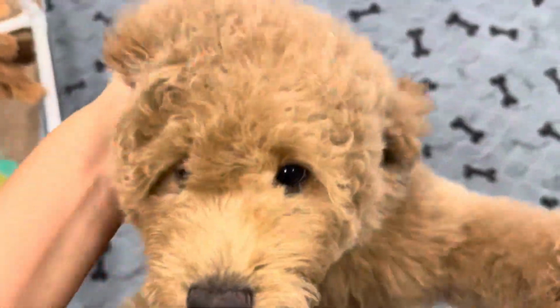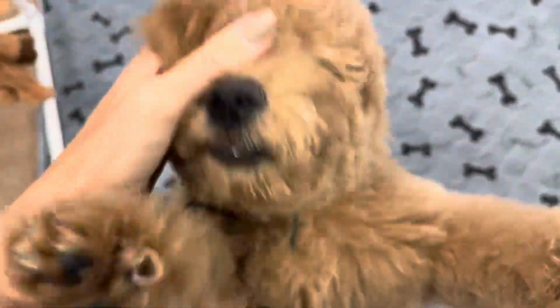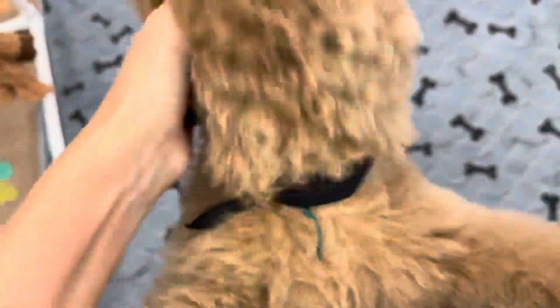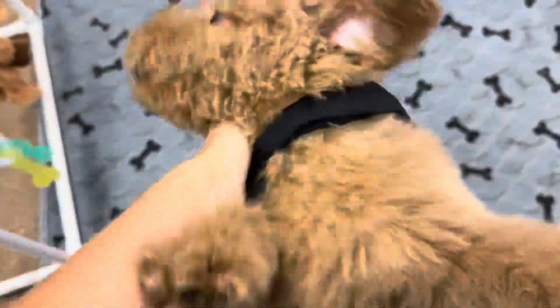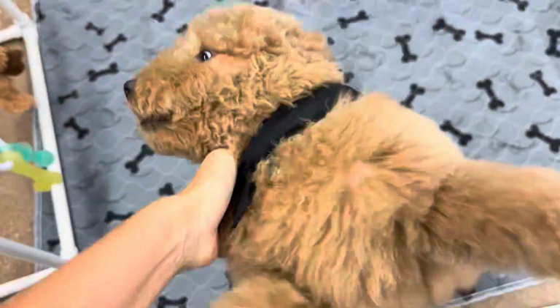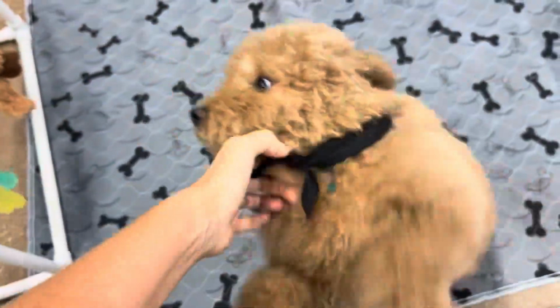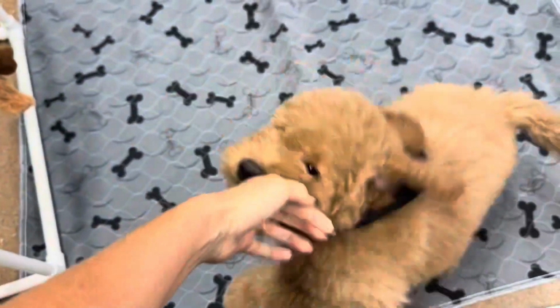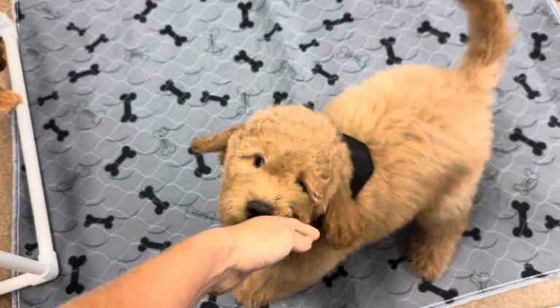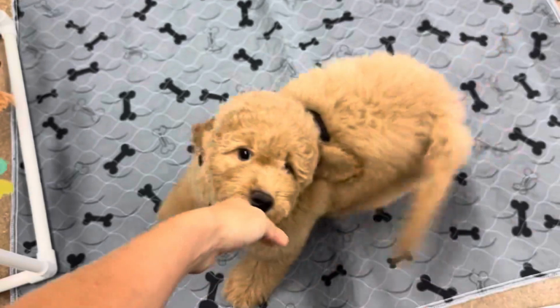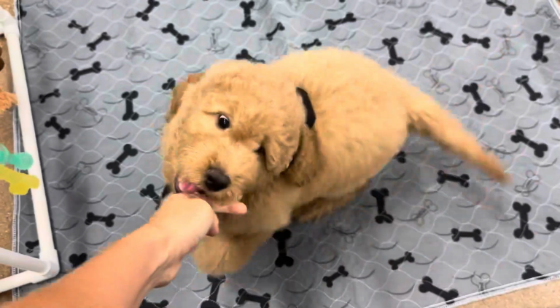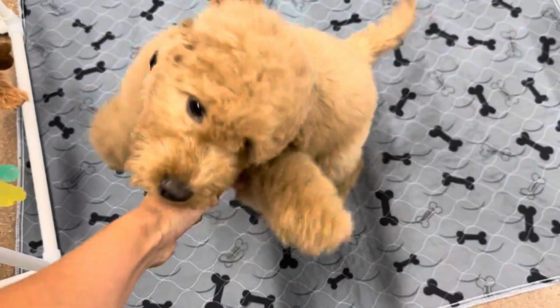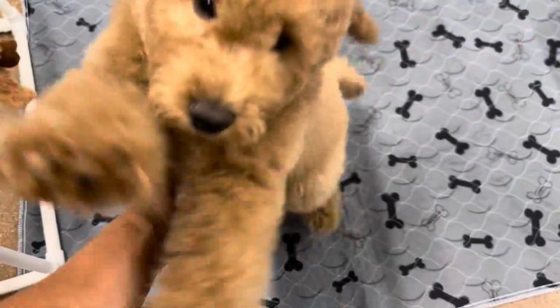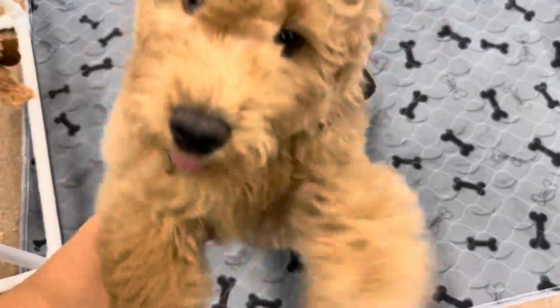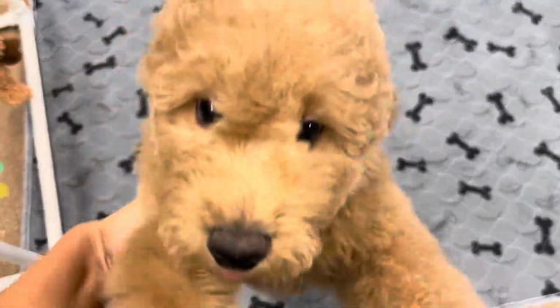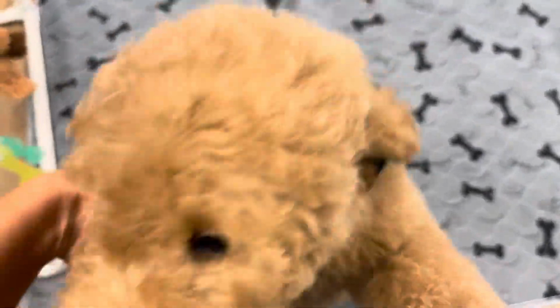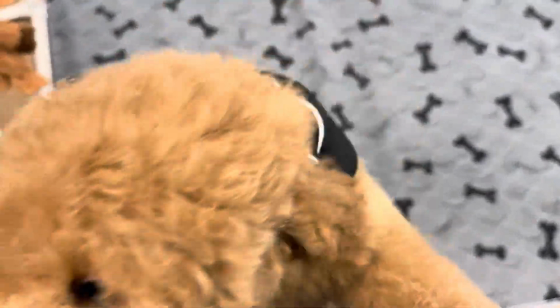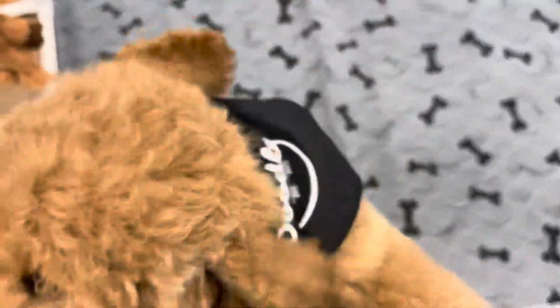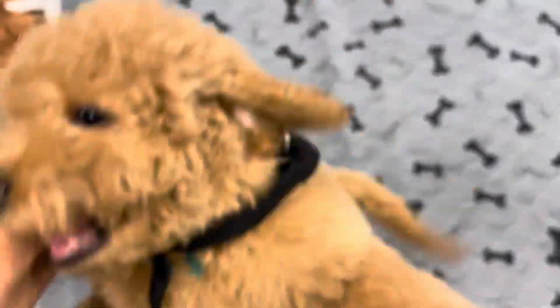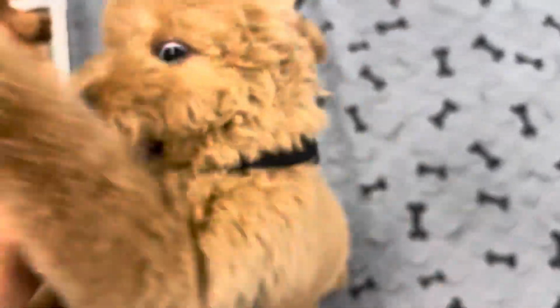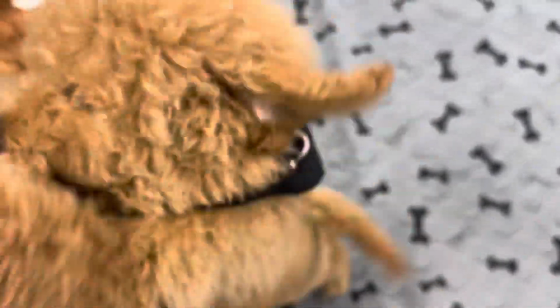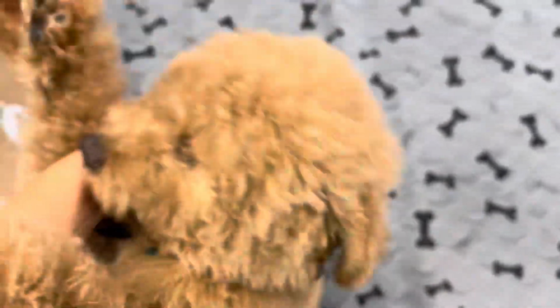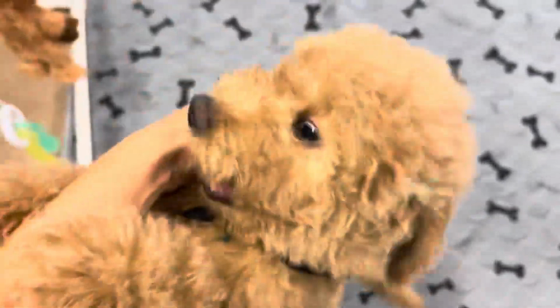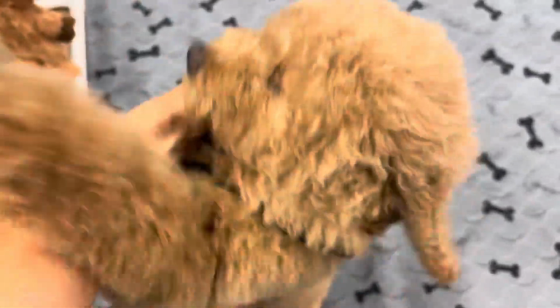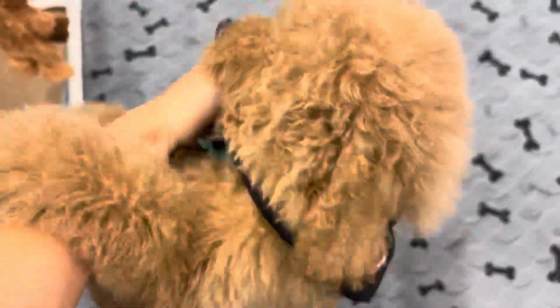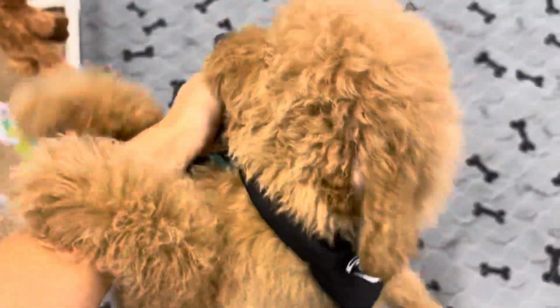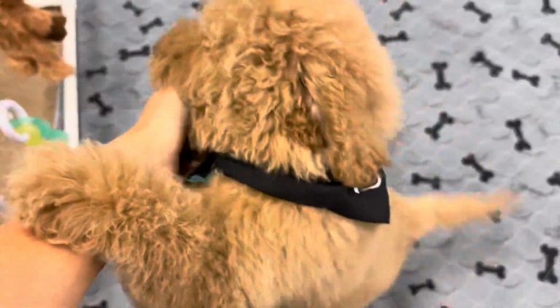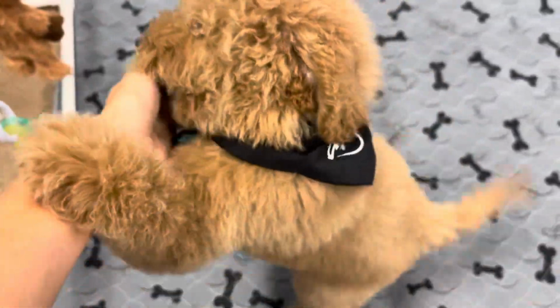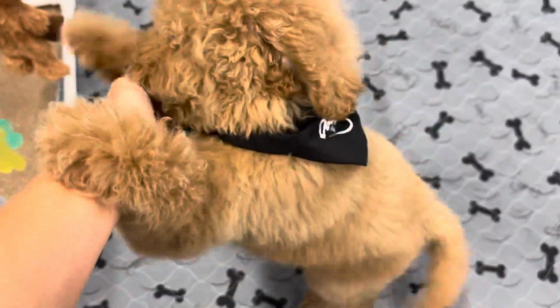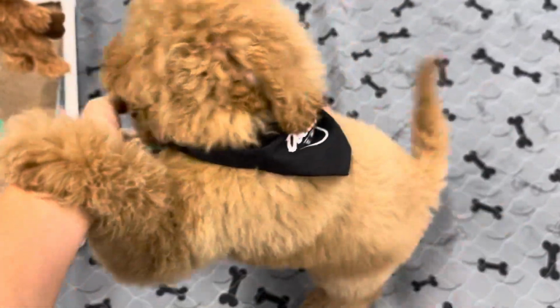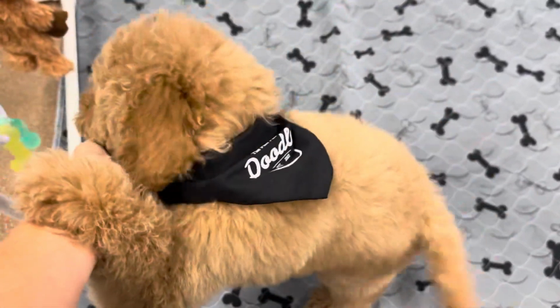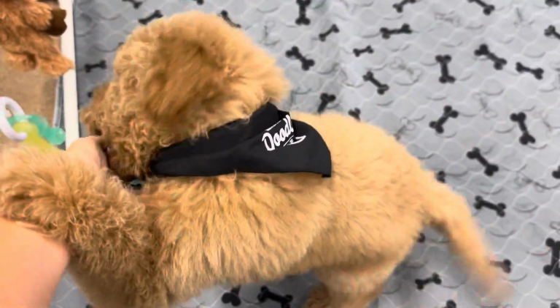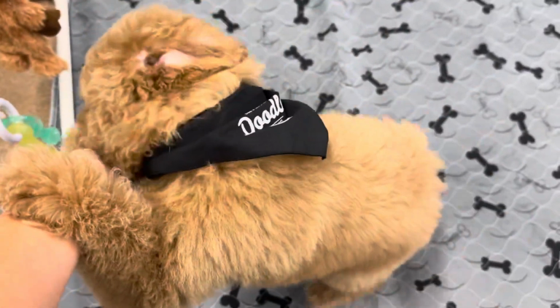He smells so good. I wish you could smell through the camera — I wish everyone could smell him.